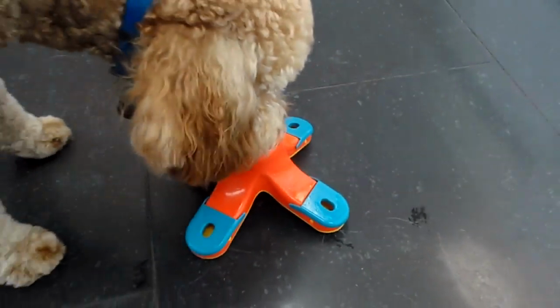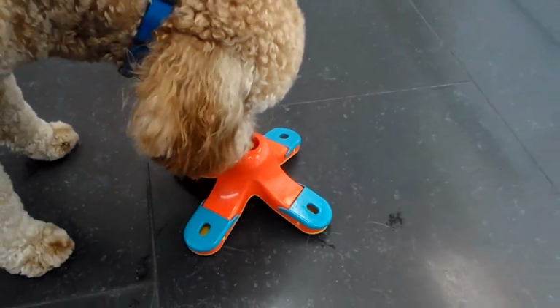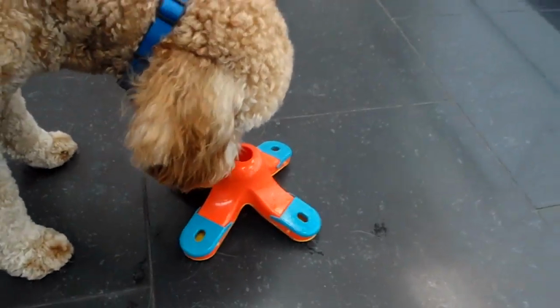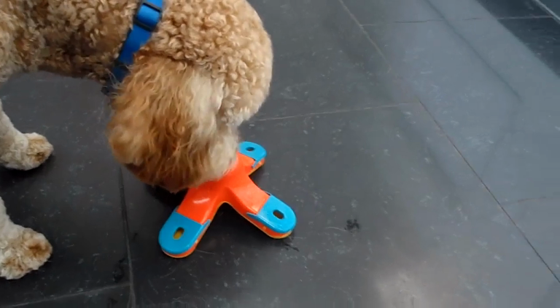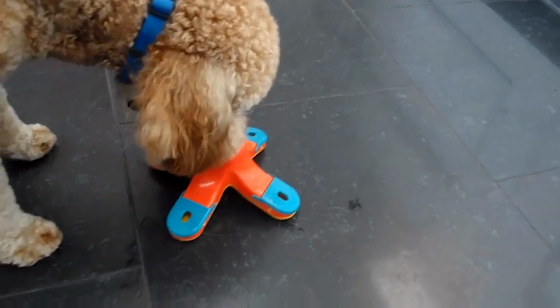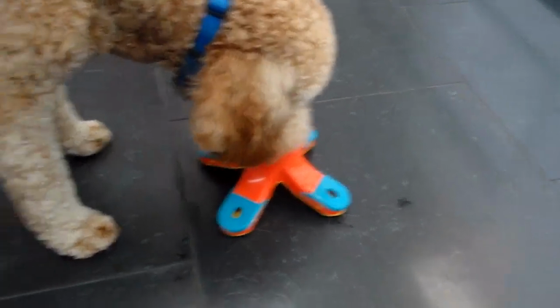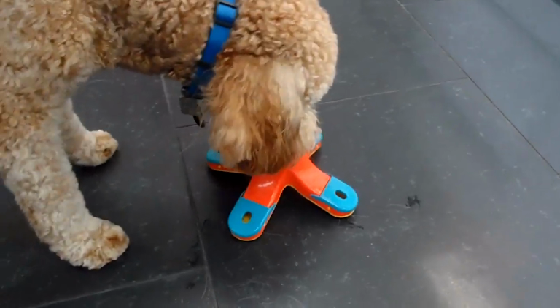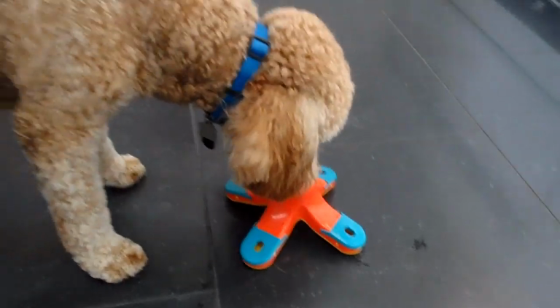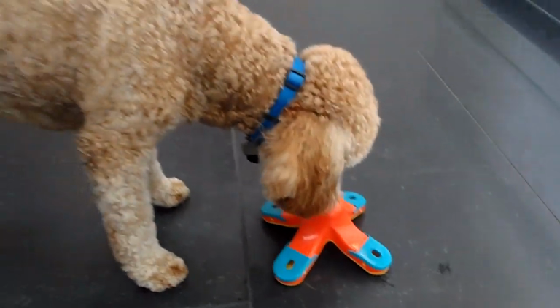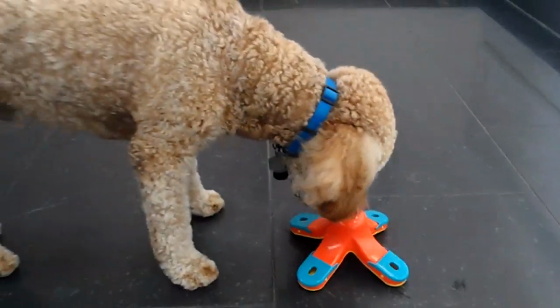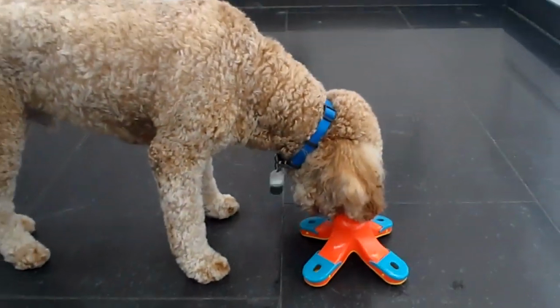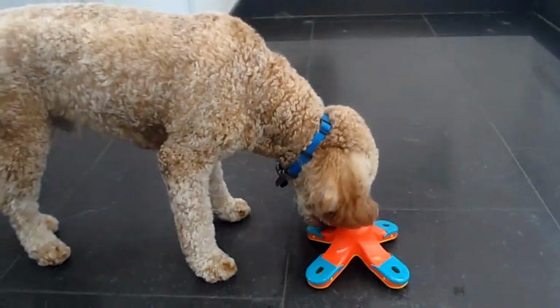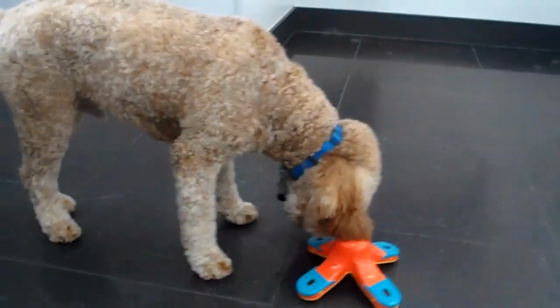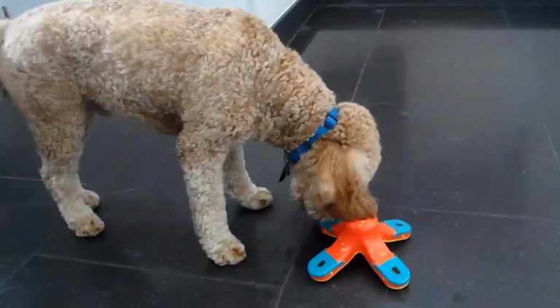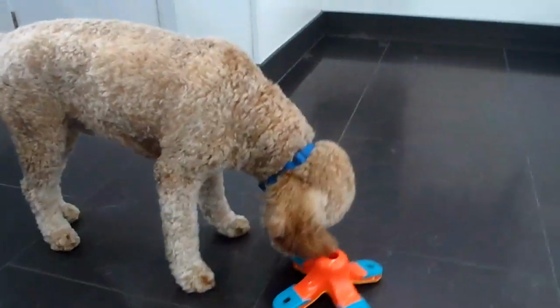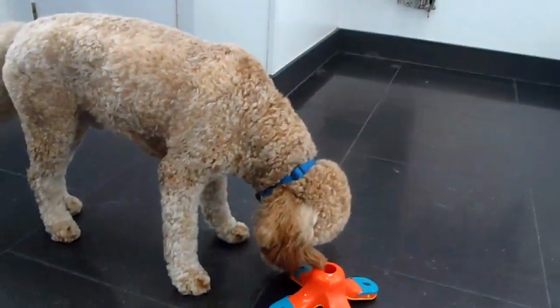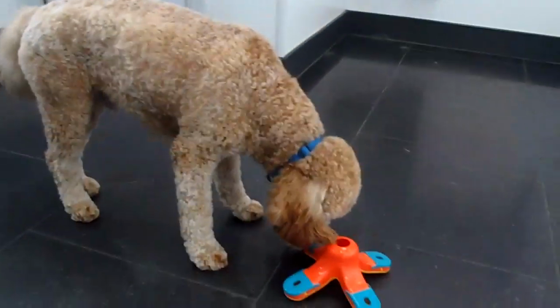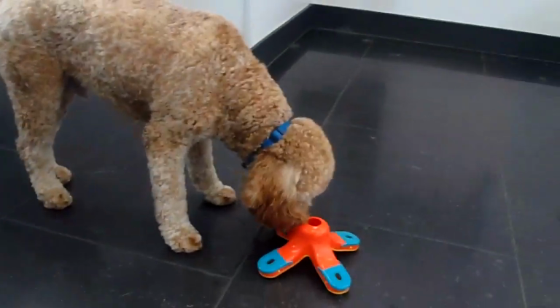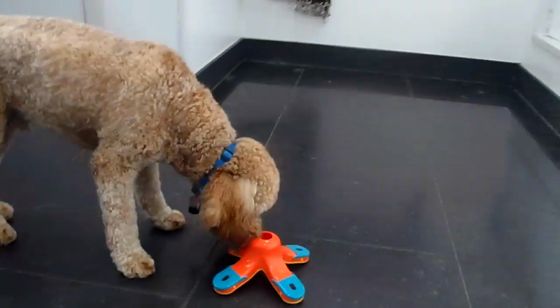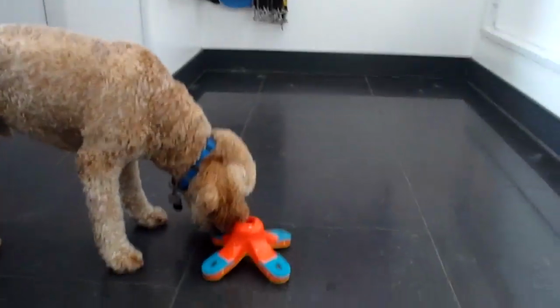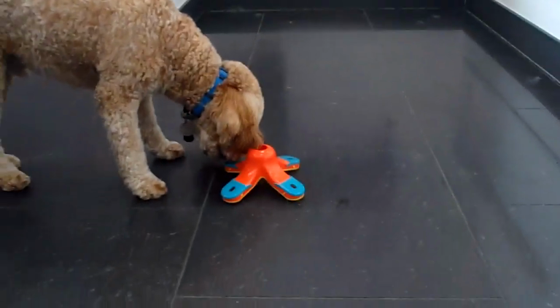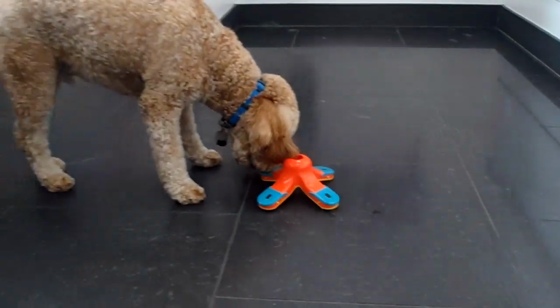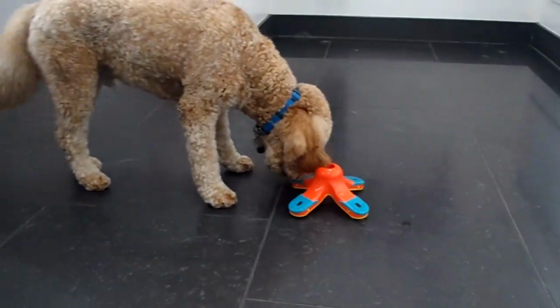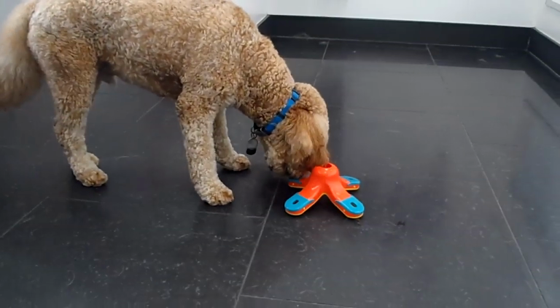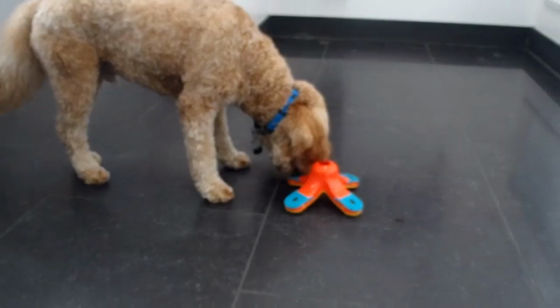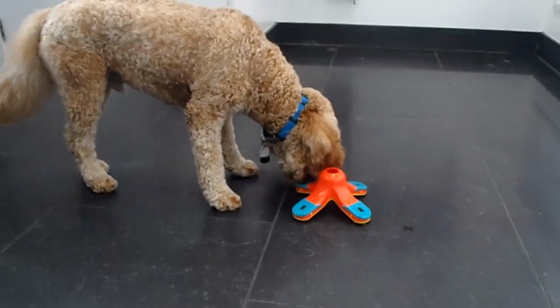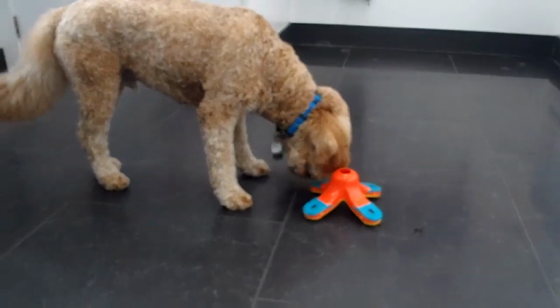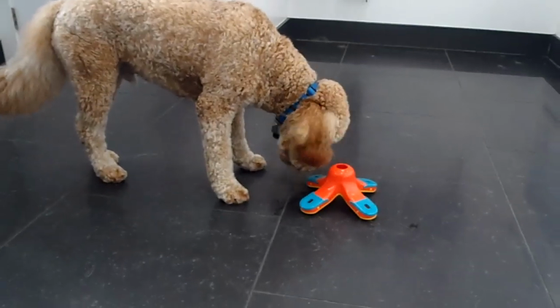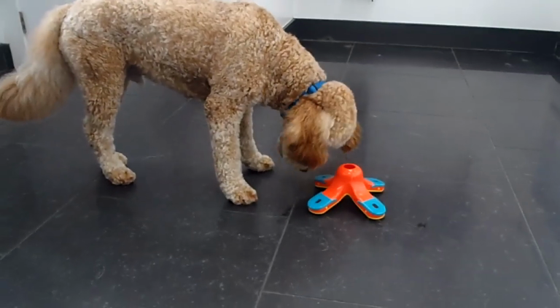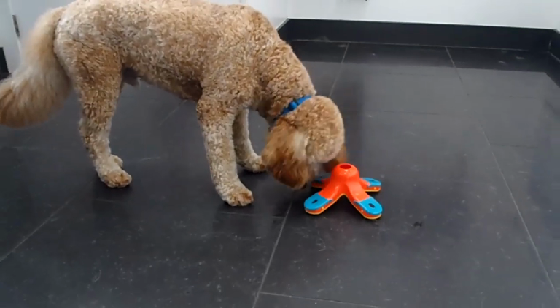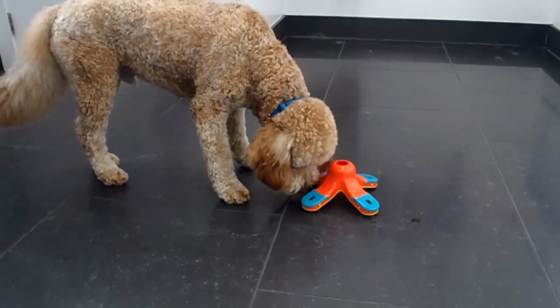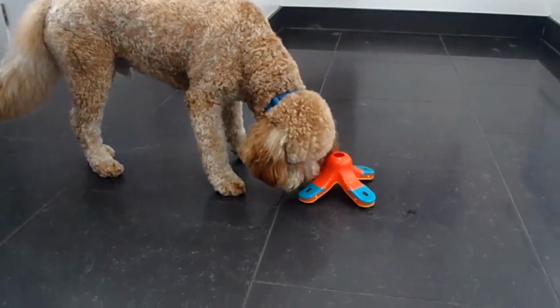The objective of this puzzle is for Harry to use his nose to lift up the flaps in order to get to the treats.